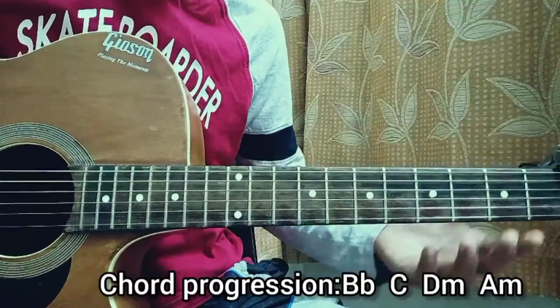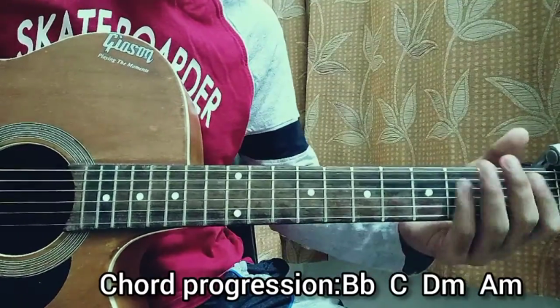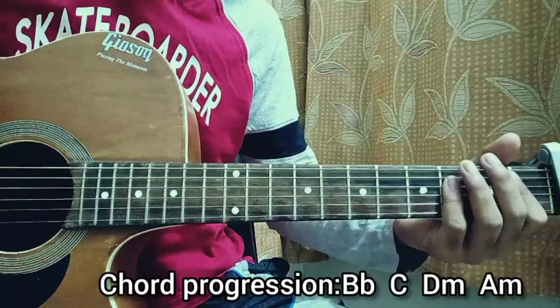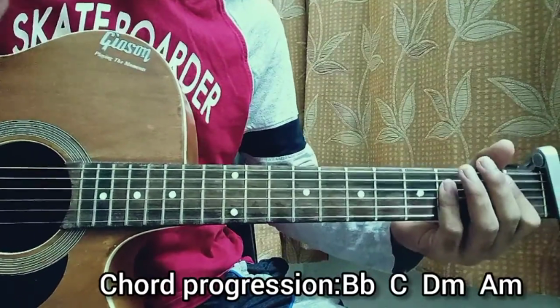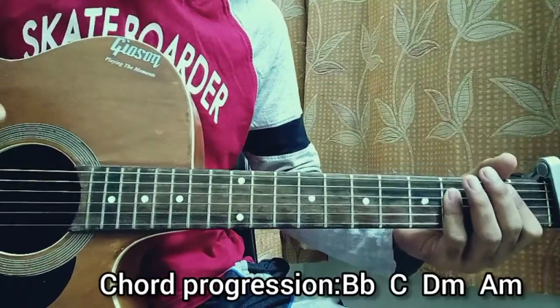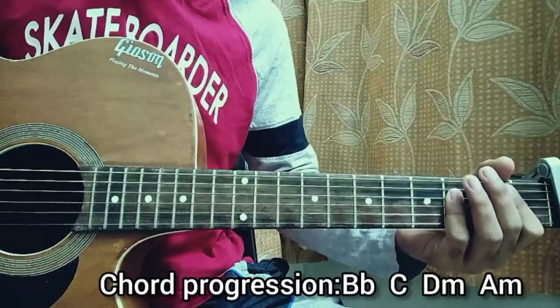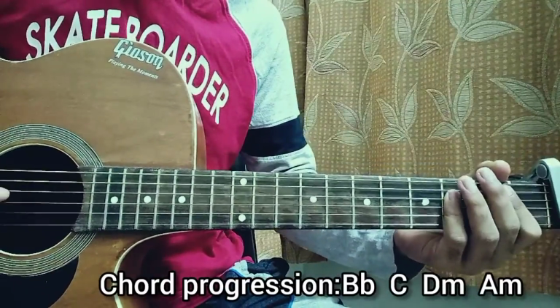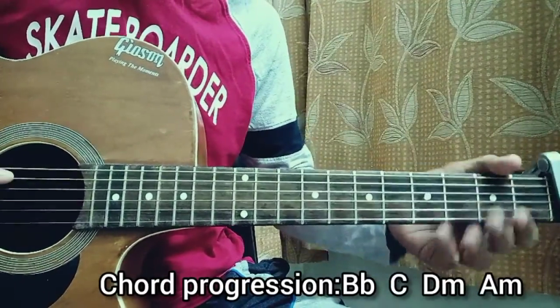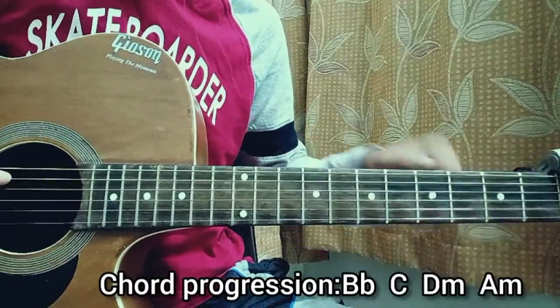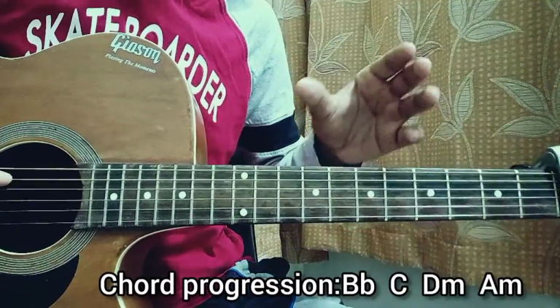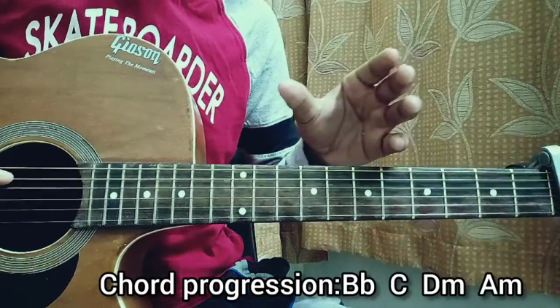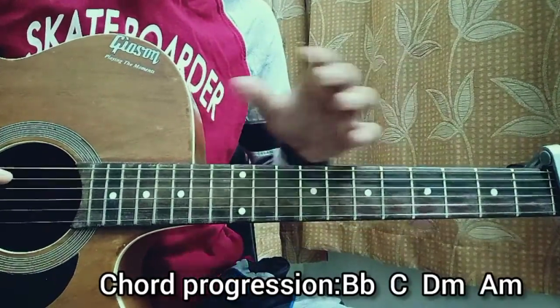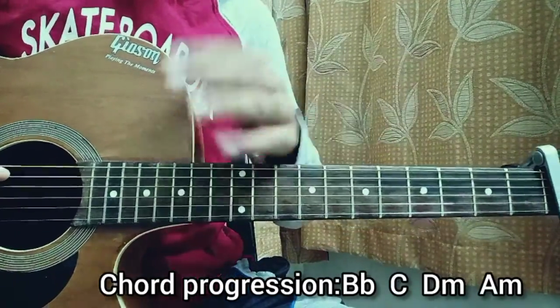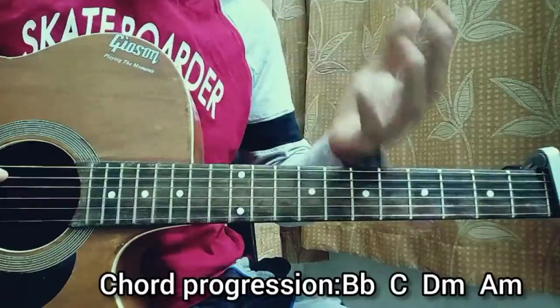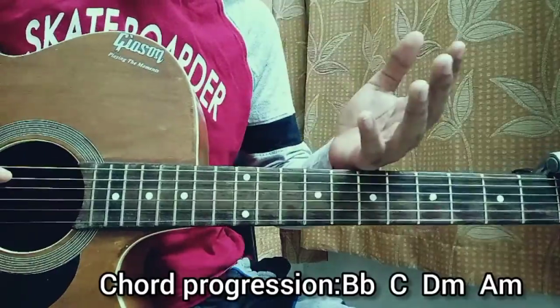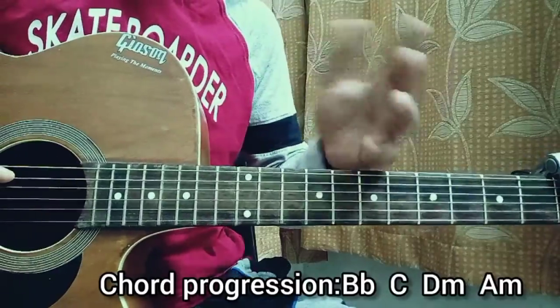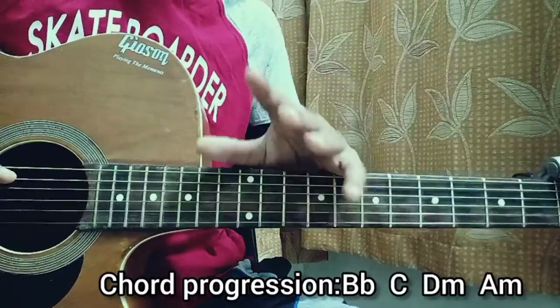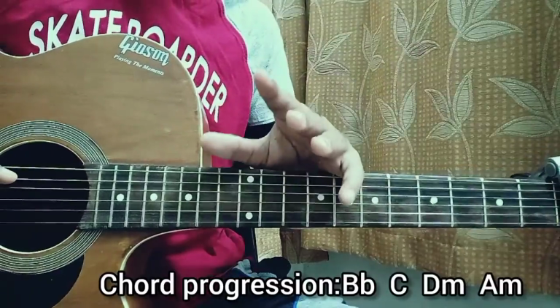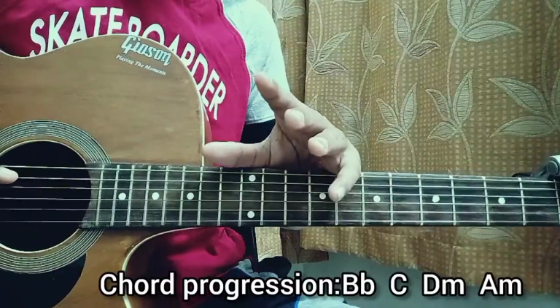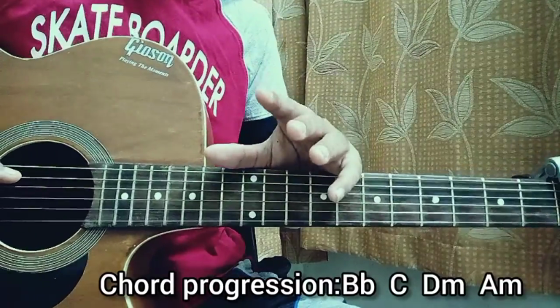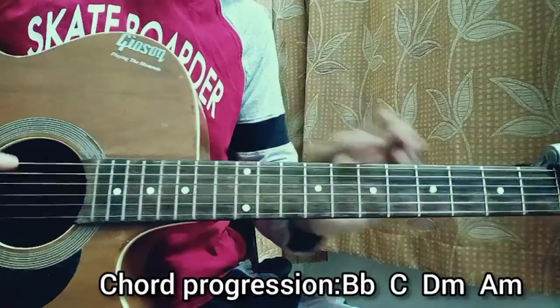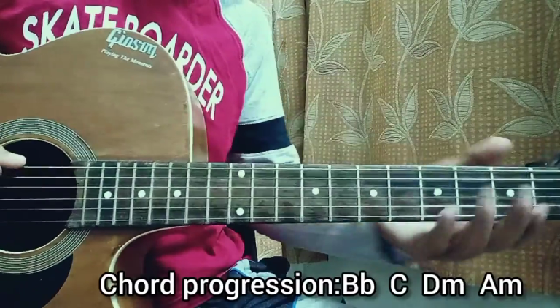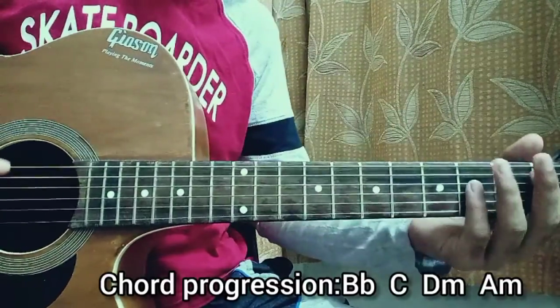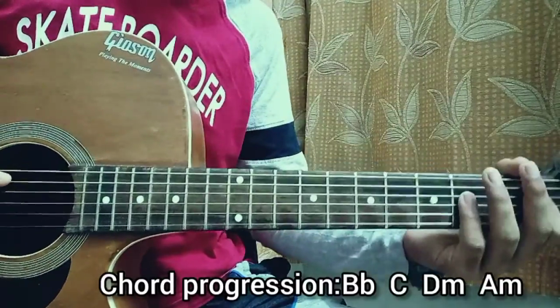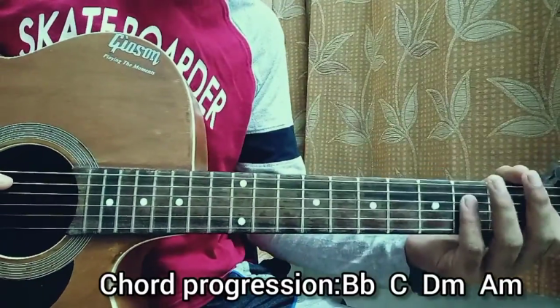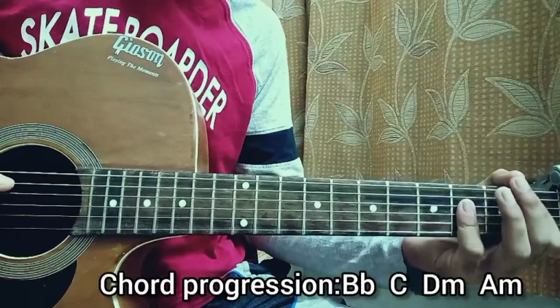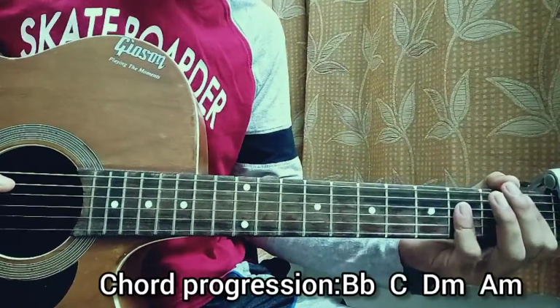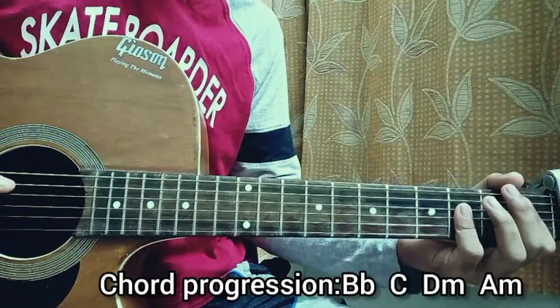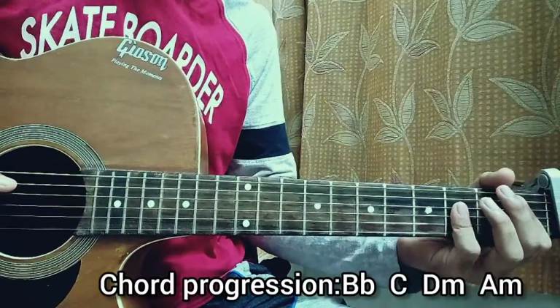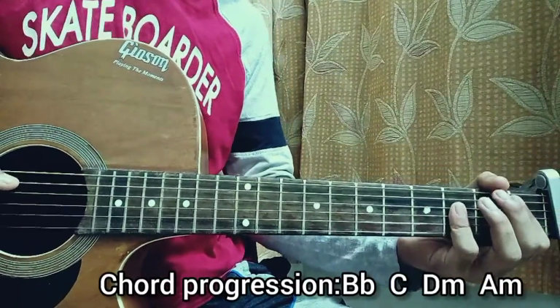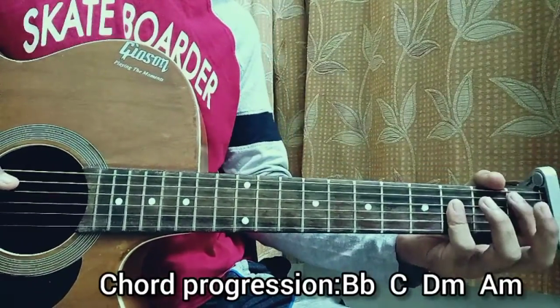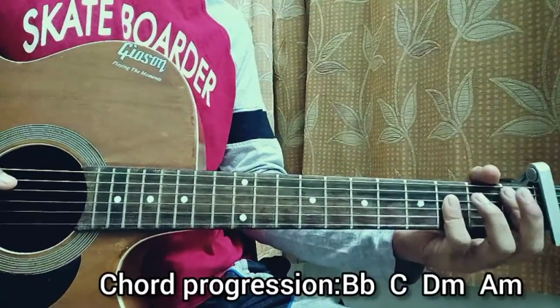After that we have the pre-chorus — a softer part where we're just going to do one single strum on each chord. So let's play one strum each chord with the same chord progression.